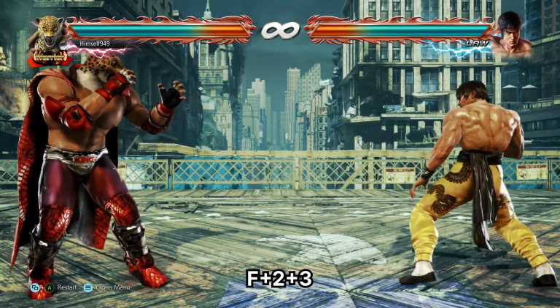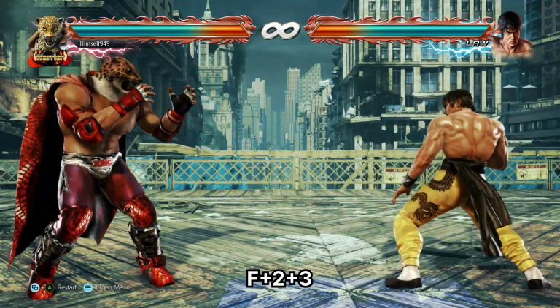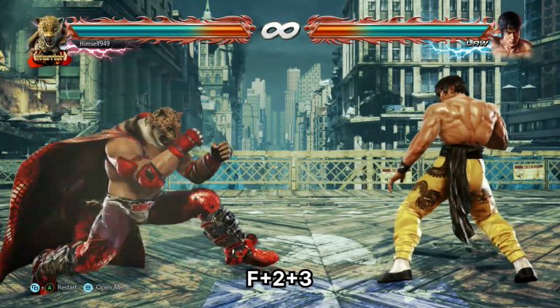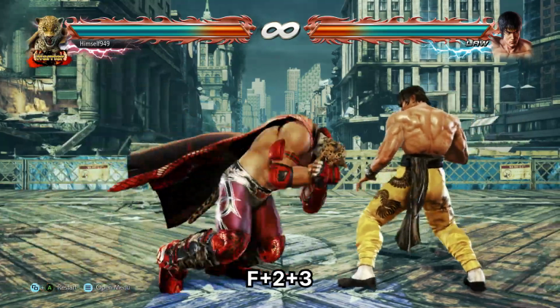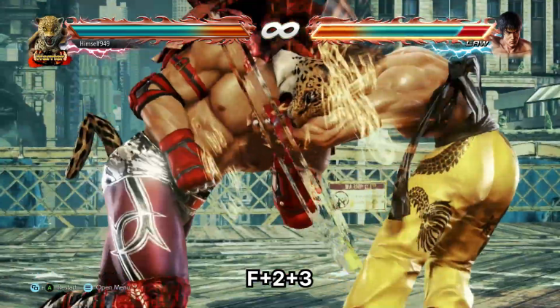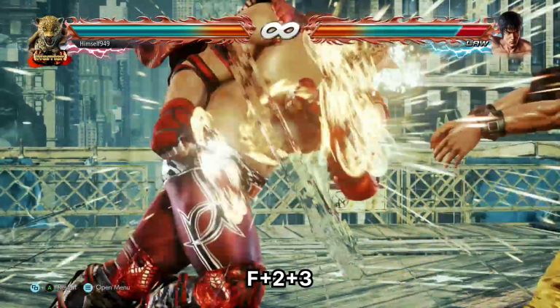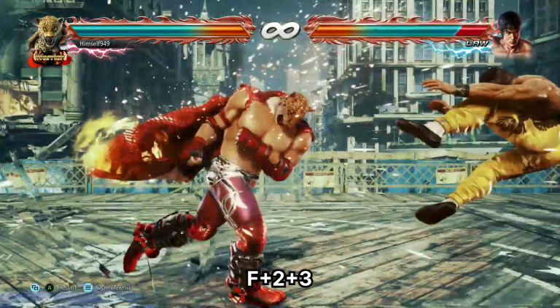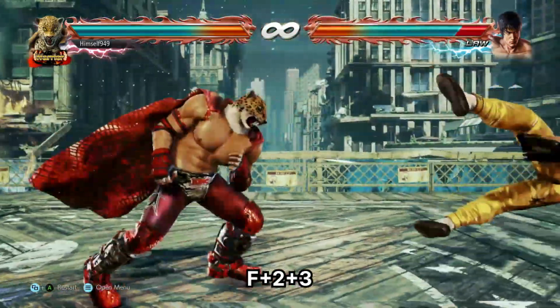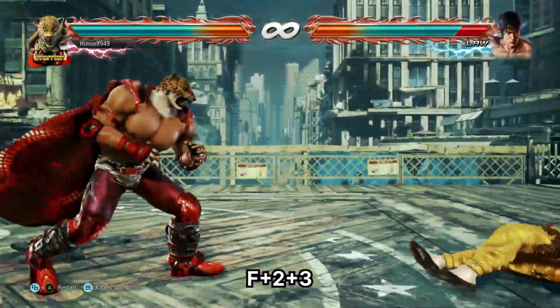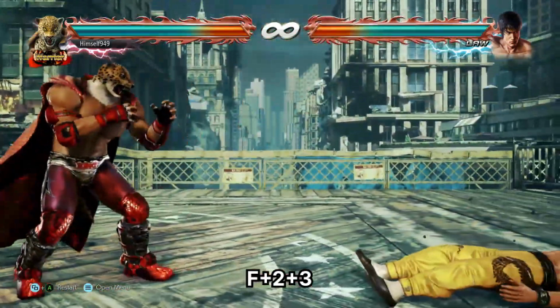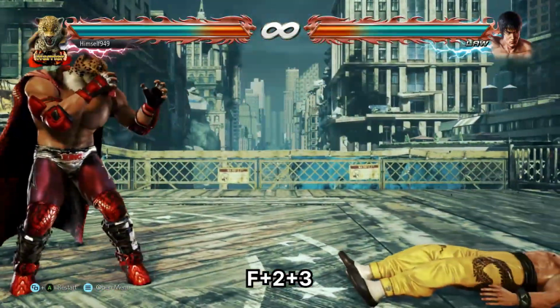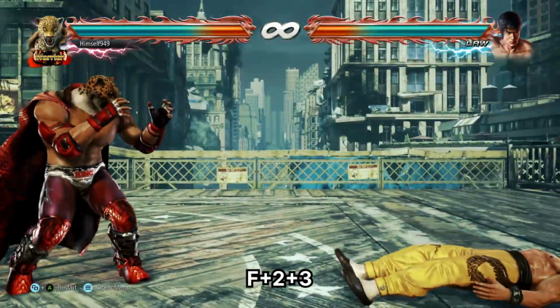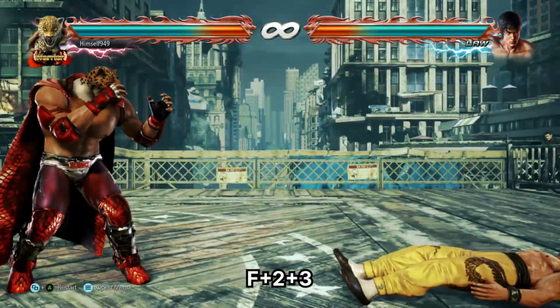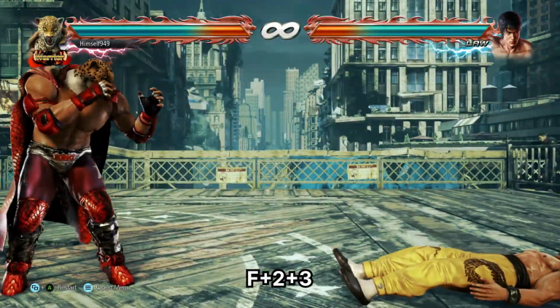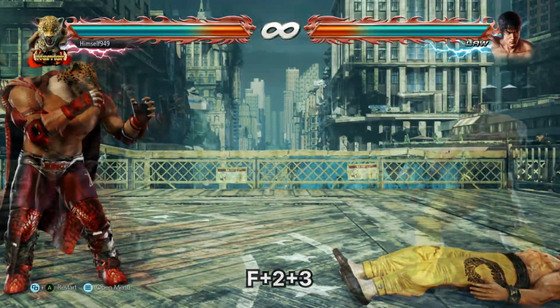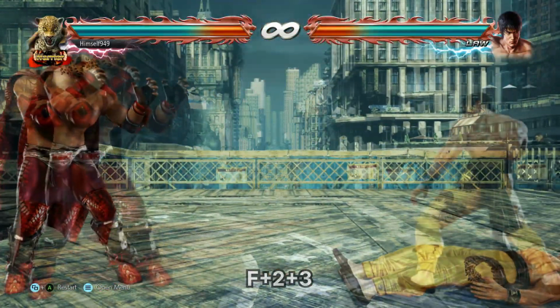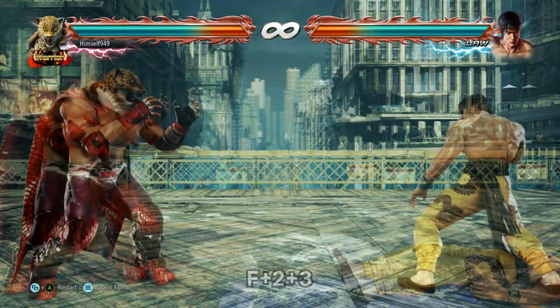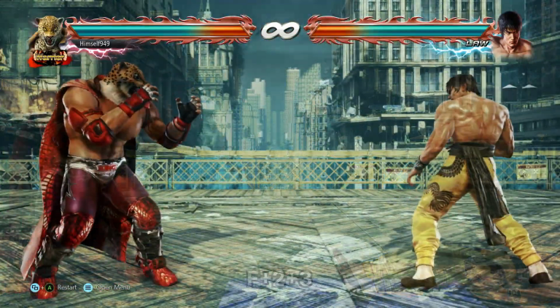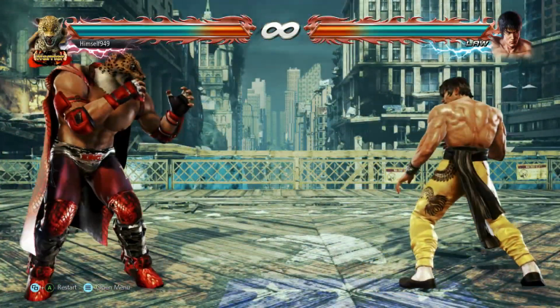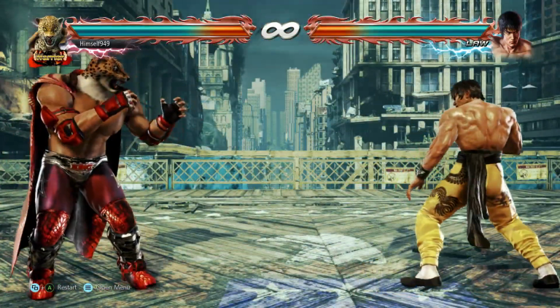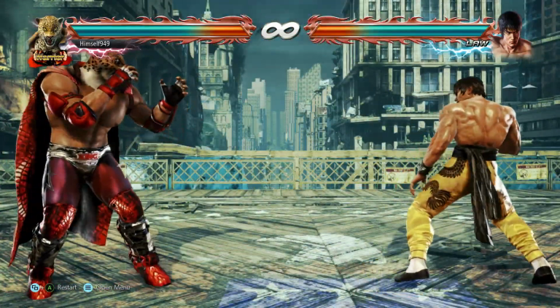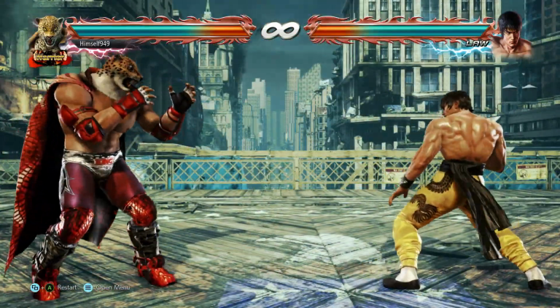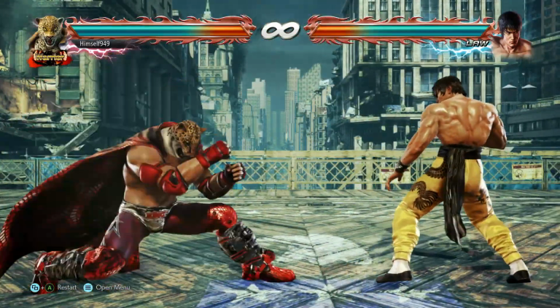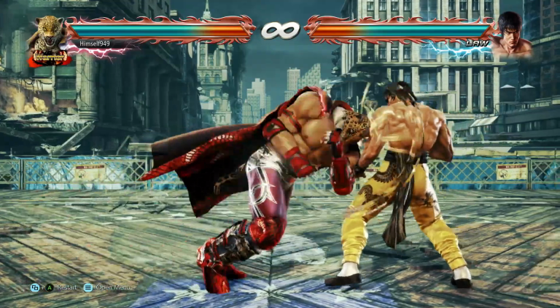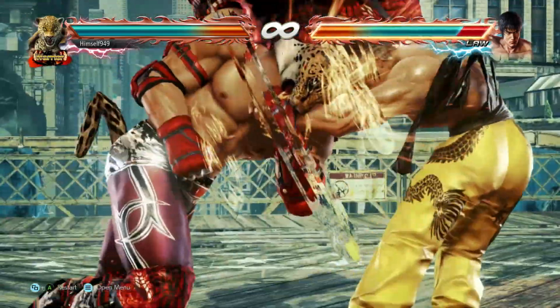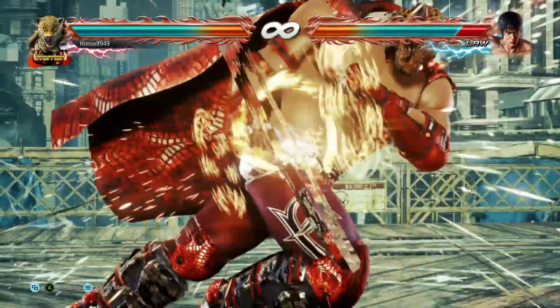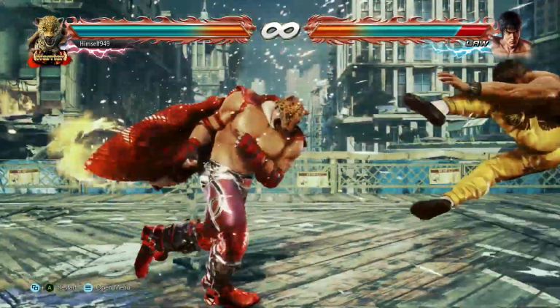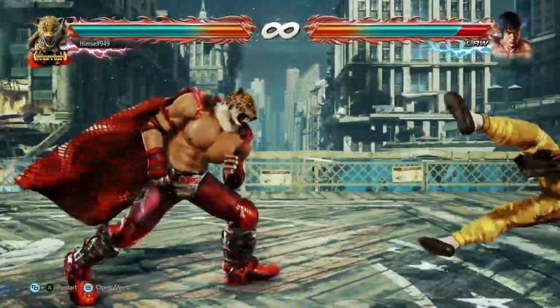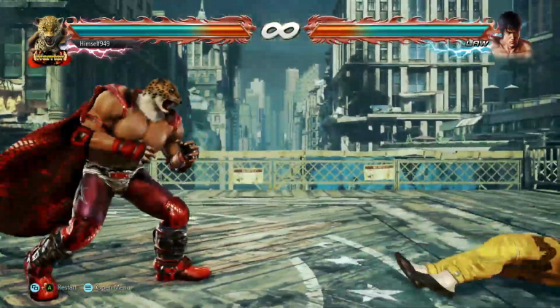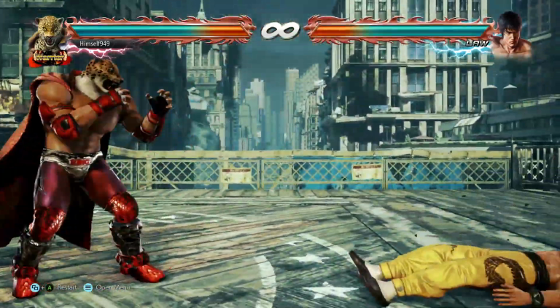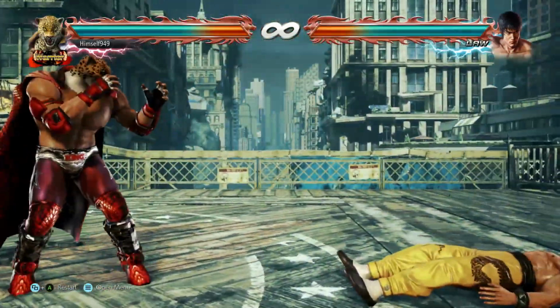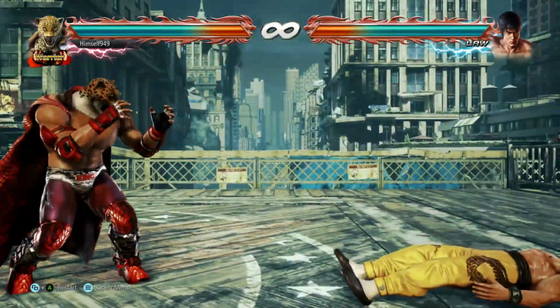Ok people, this is himself. So we all know this move — shoulder charge. It's King's Powercrush and it can wall splat.